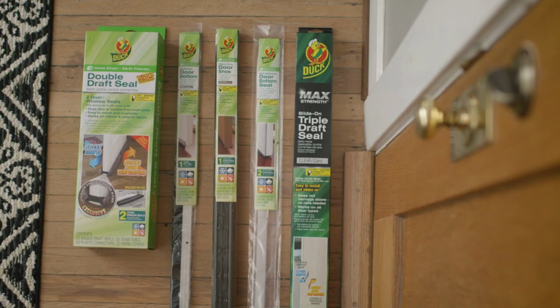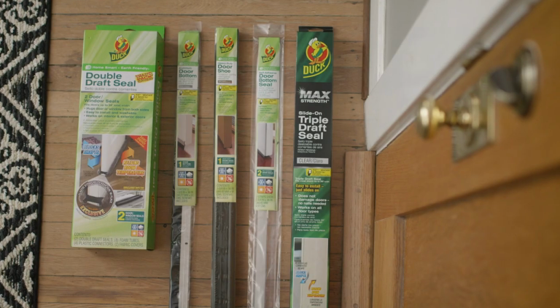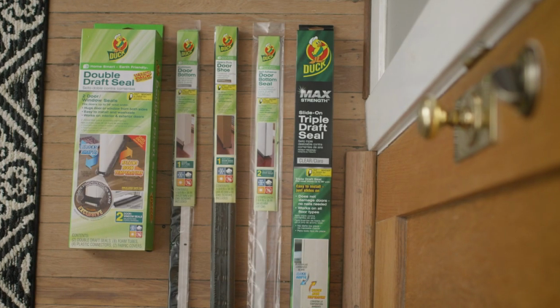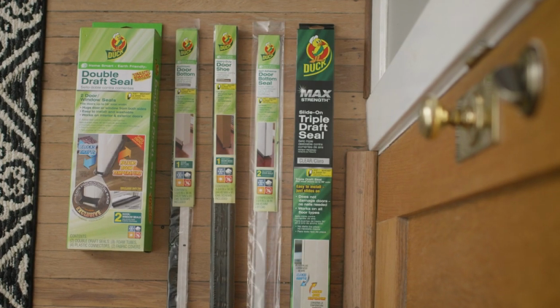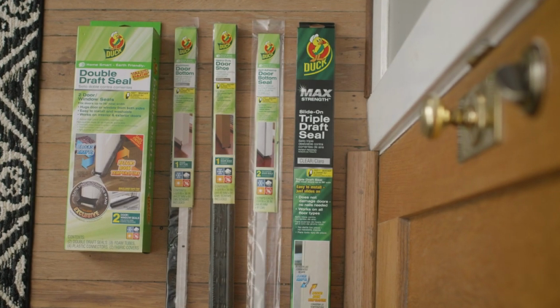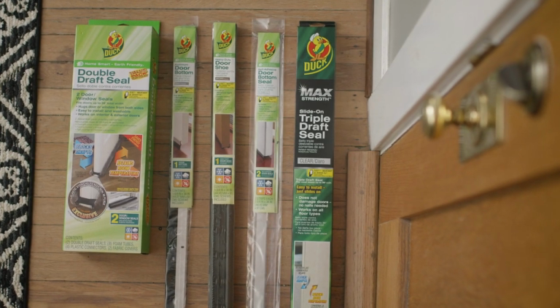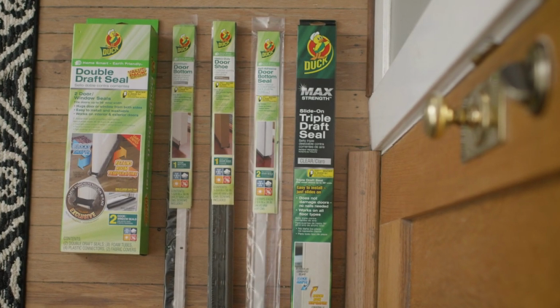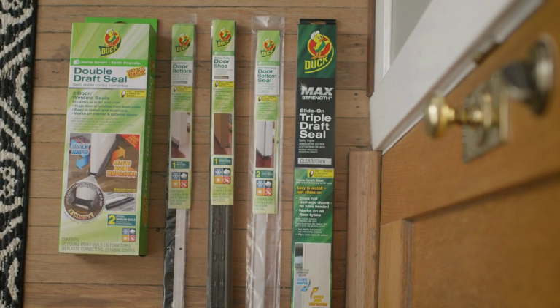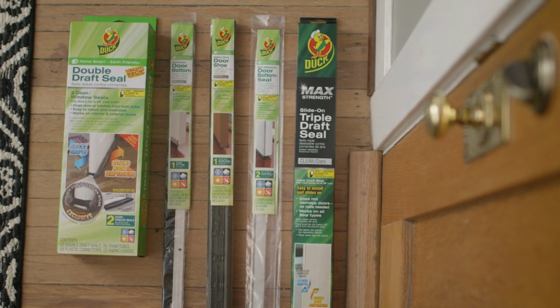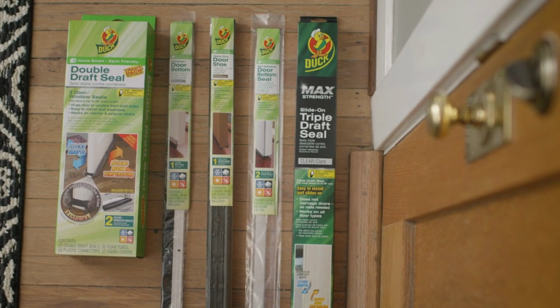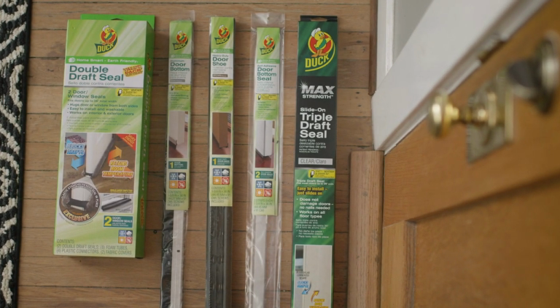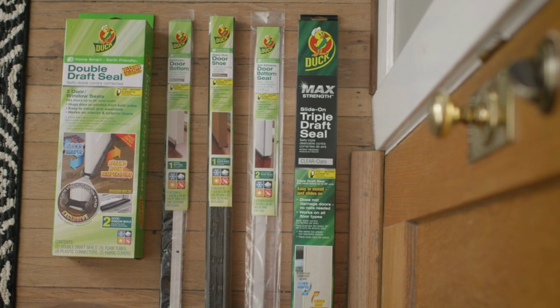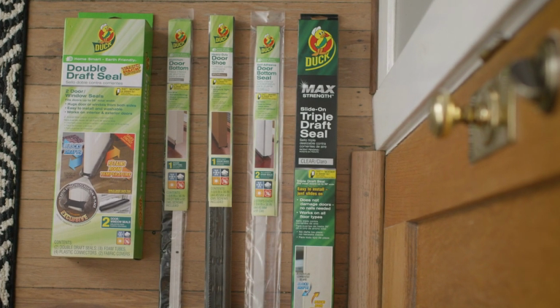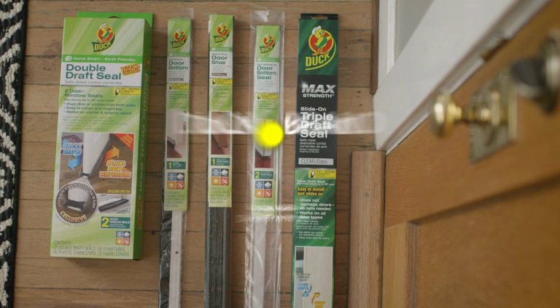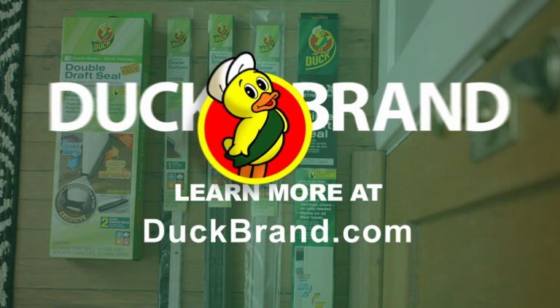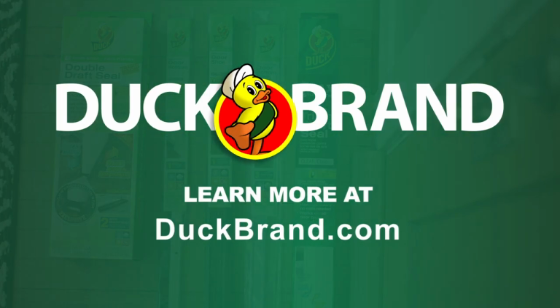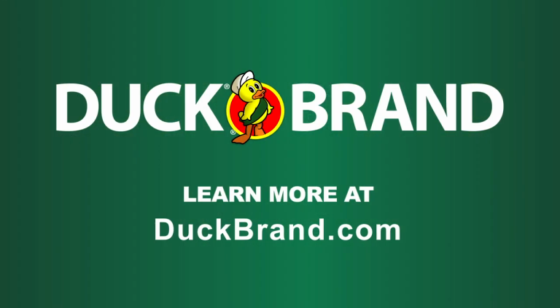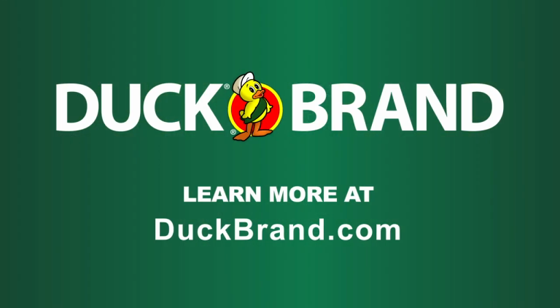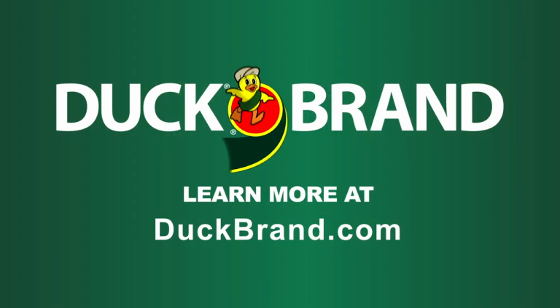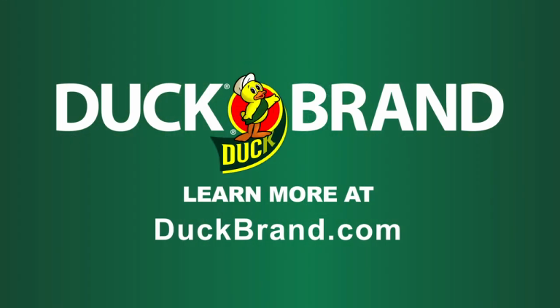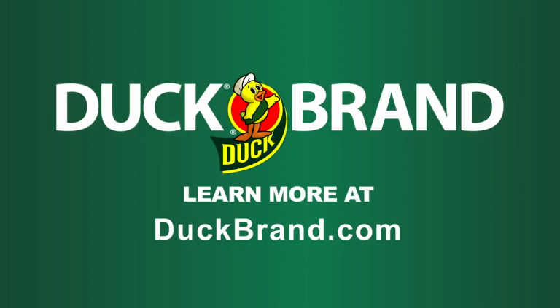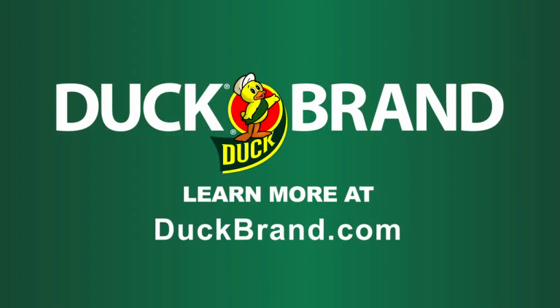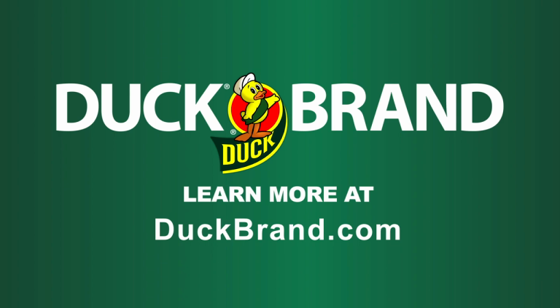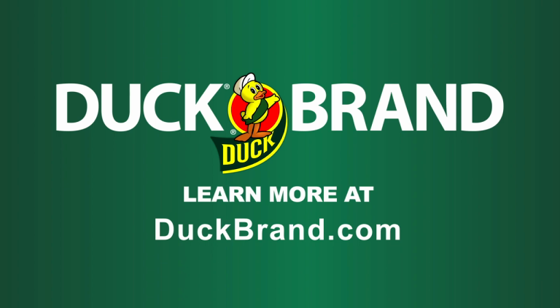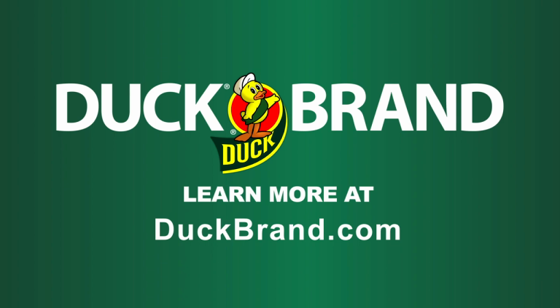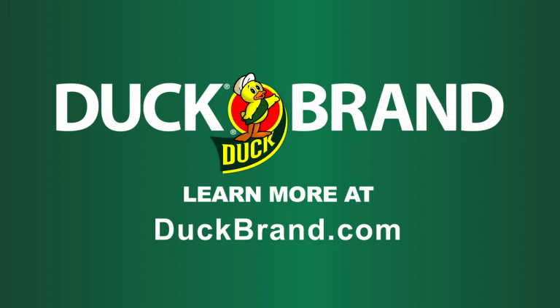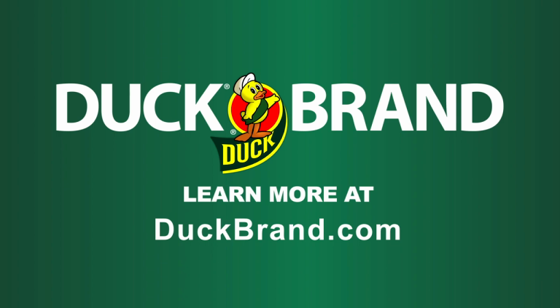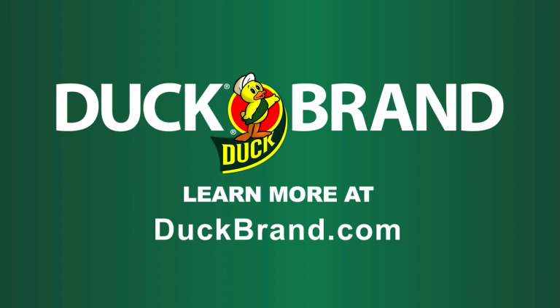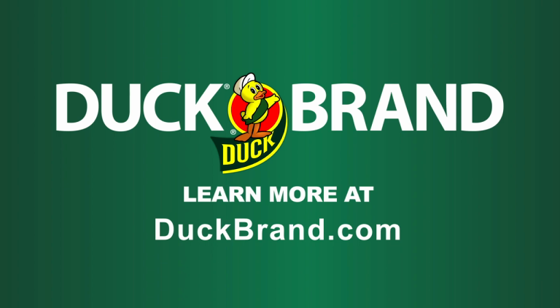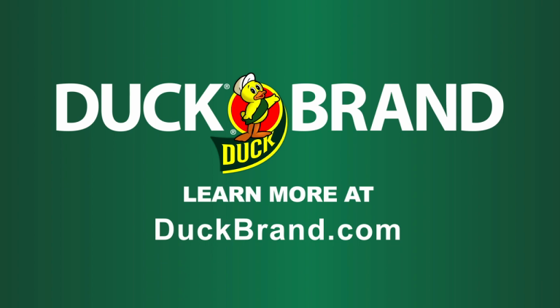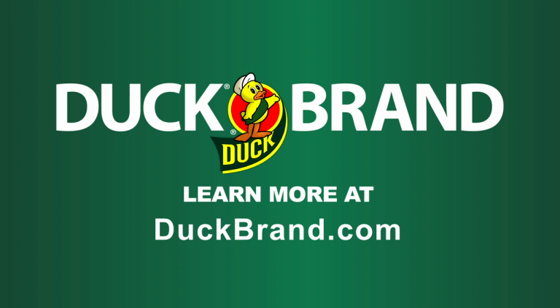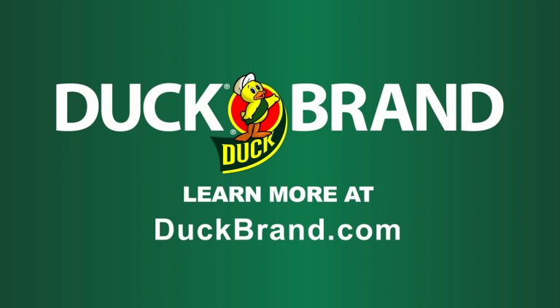Ready to start your project? Visit DuckBrand.com to learn how to install door seals.